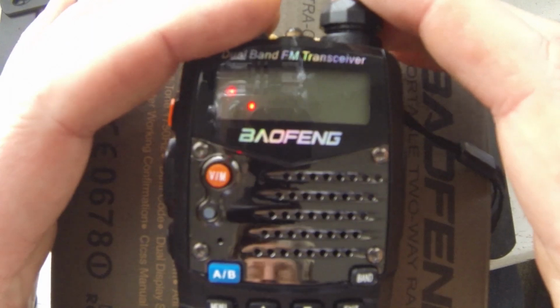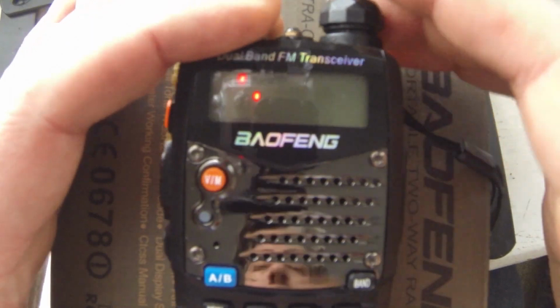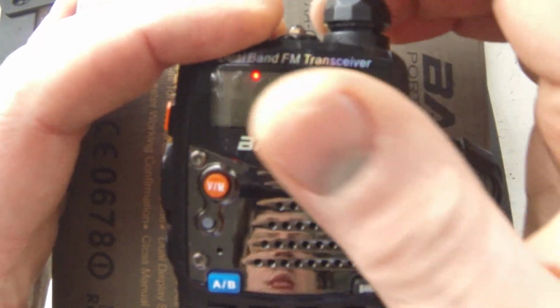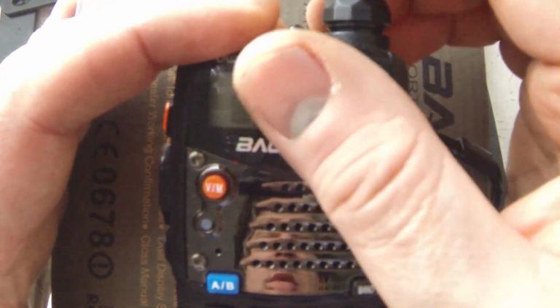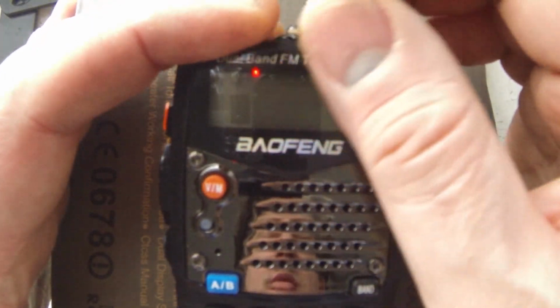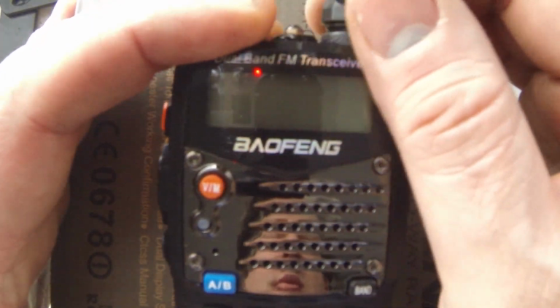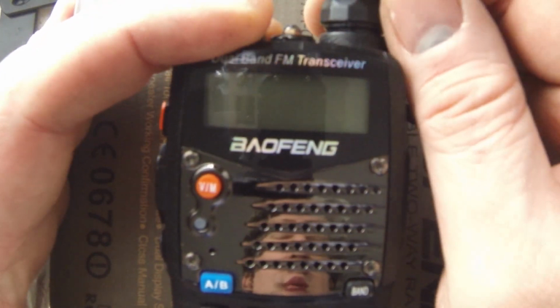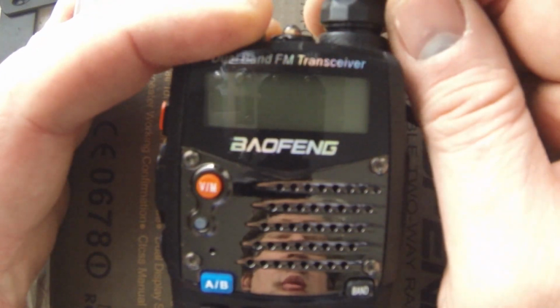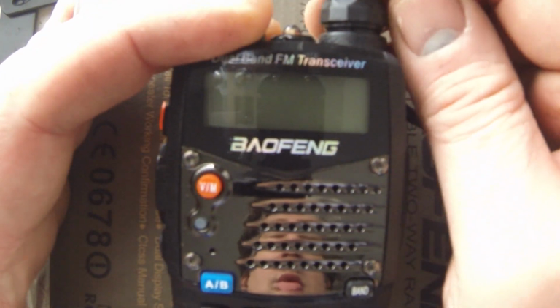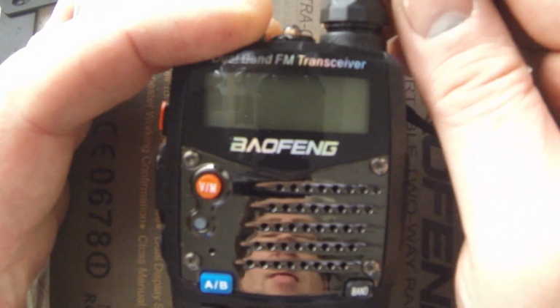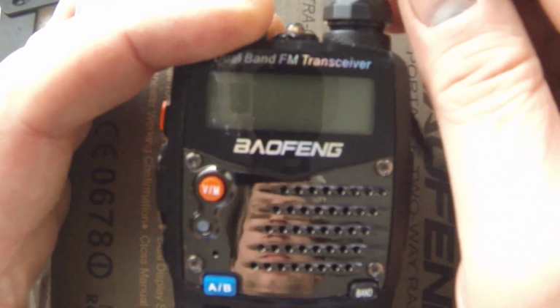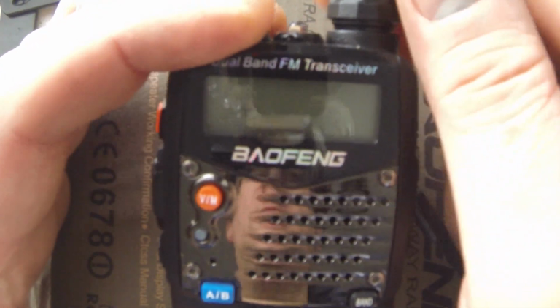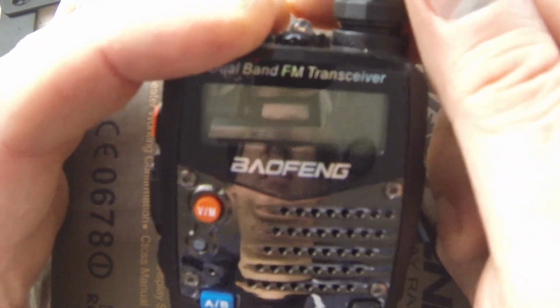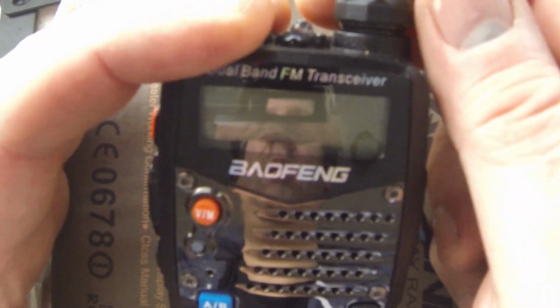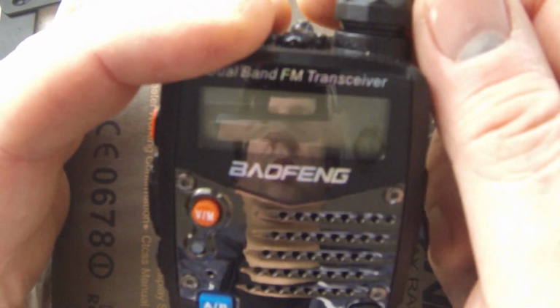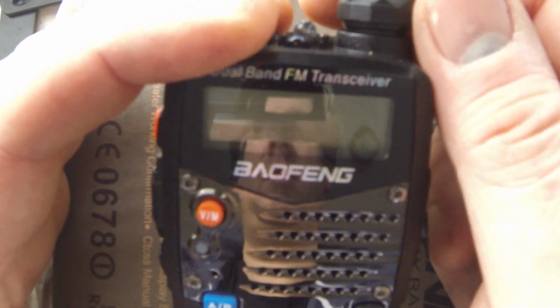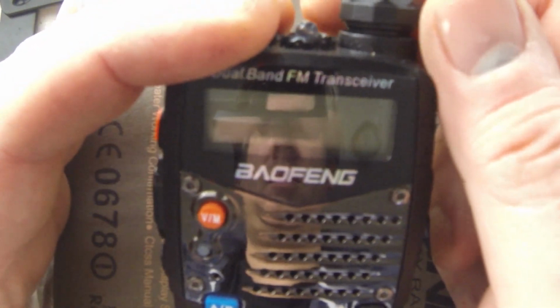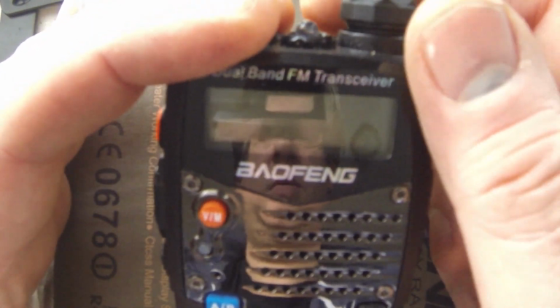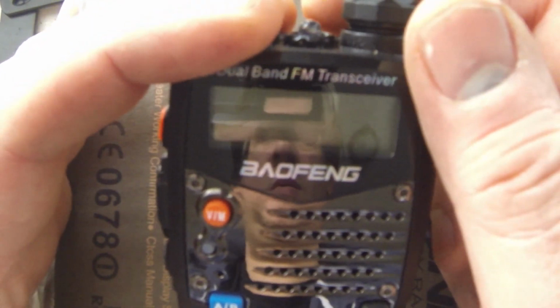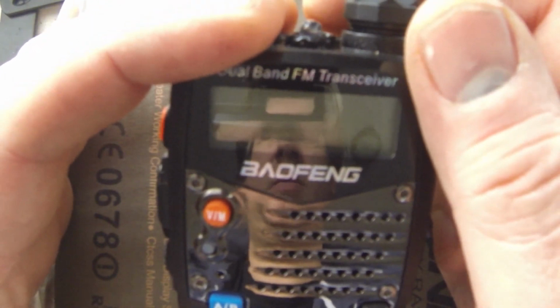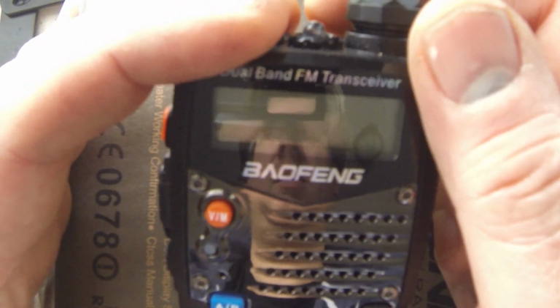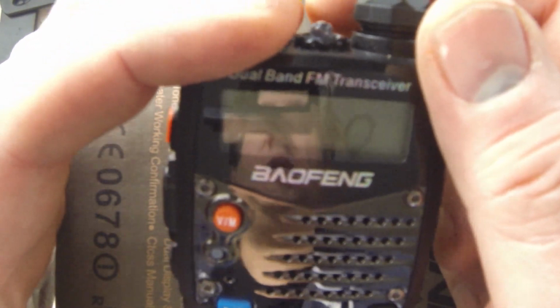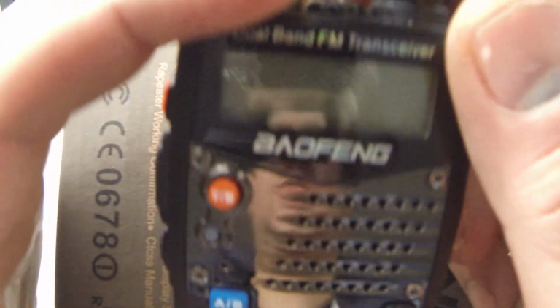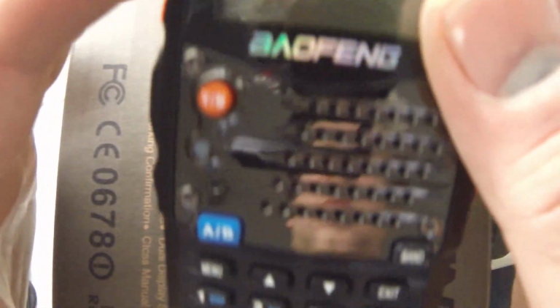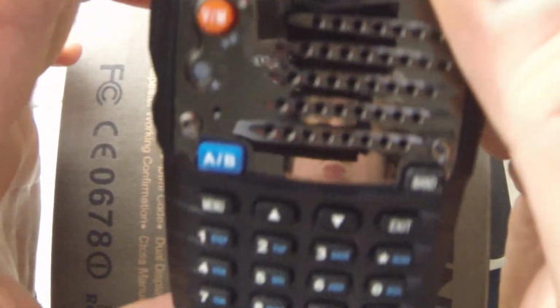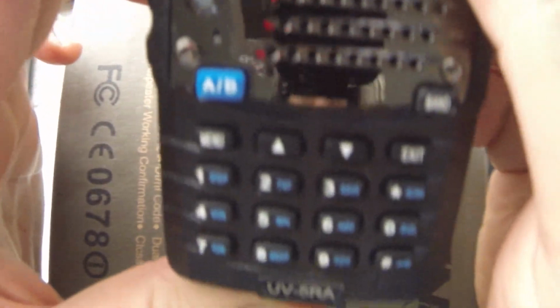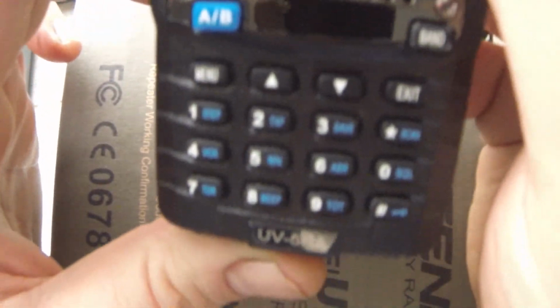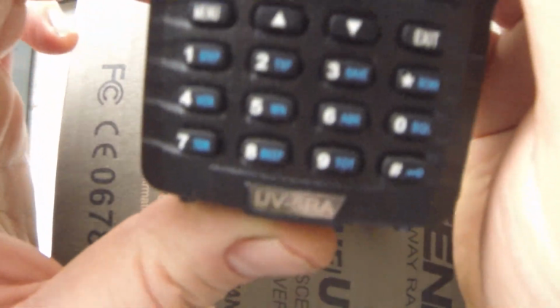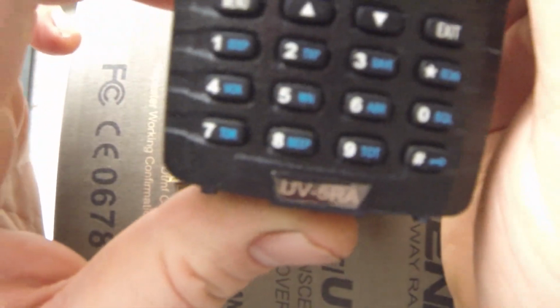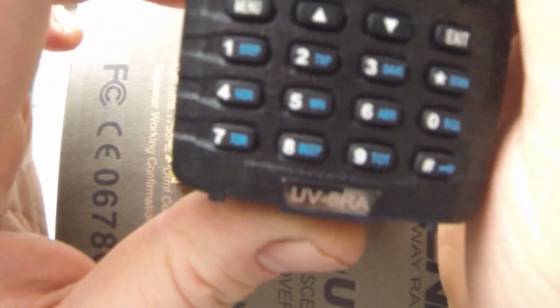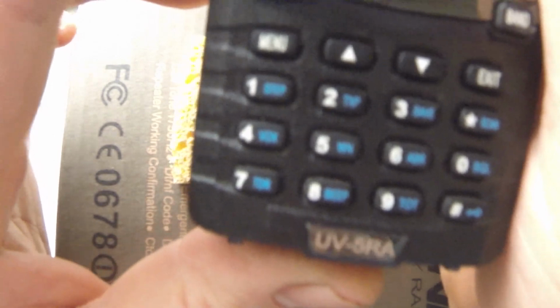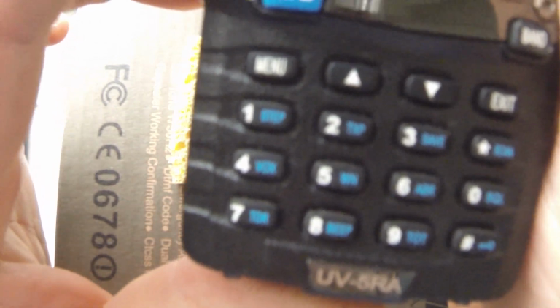Hello, welcome to this short video tutorial on how to reset a Baofeng transceiver radio.